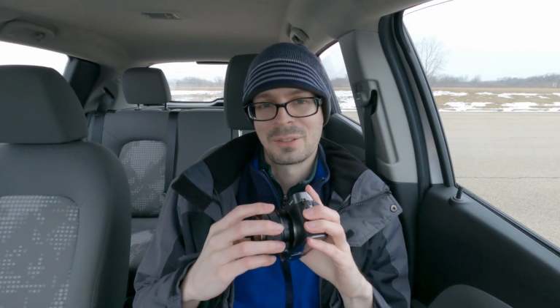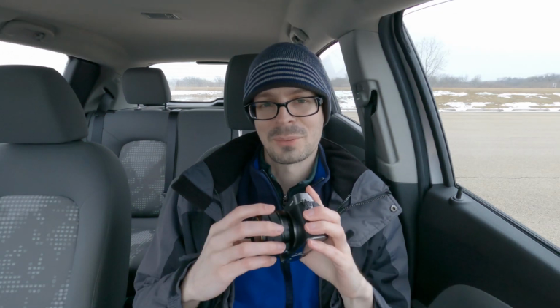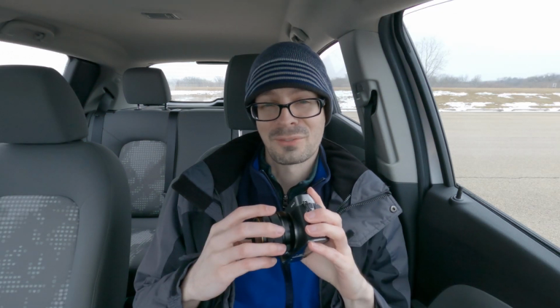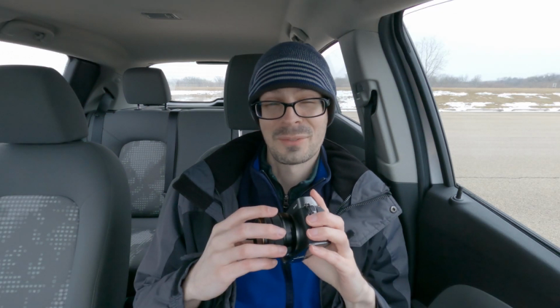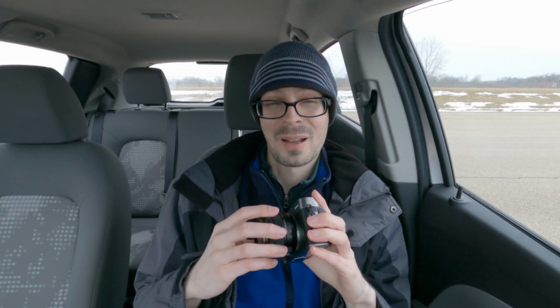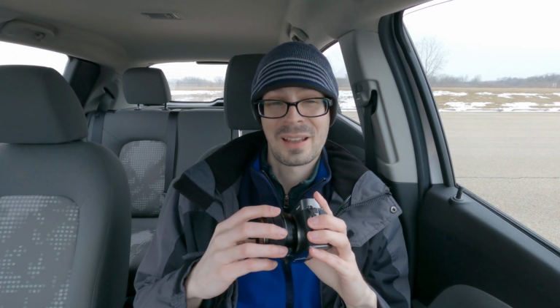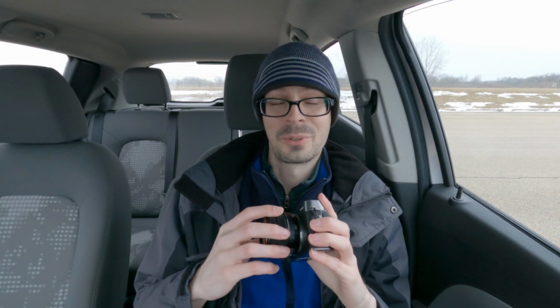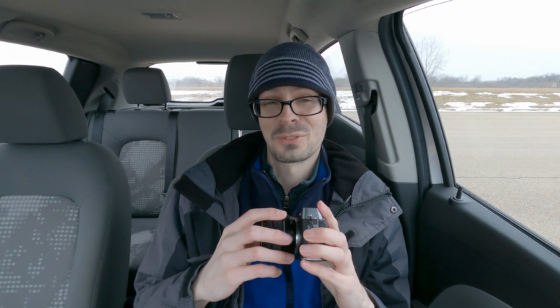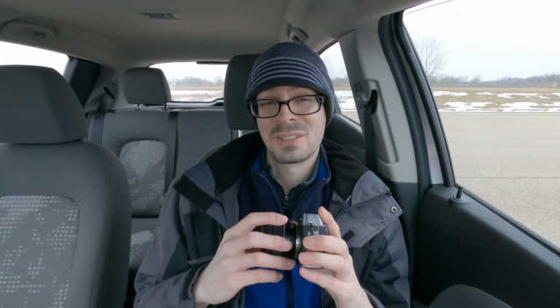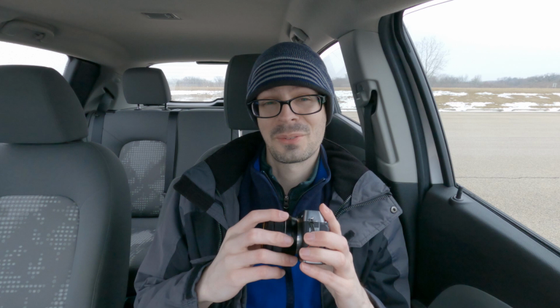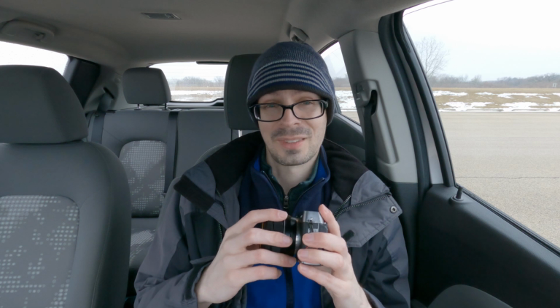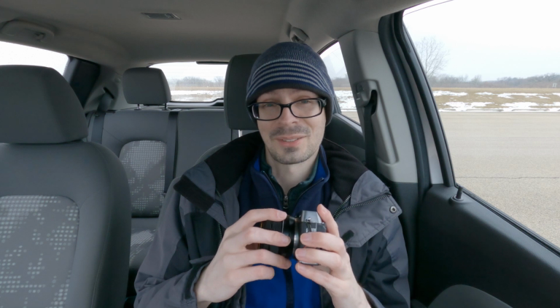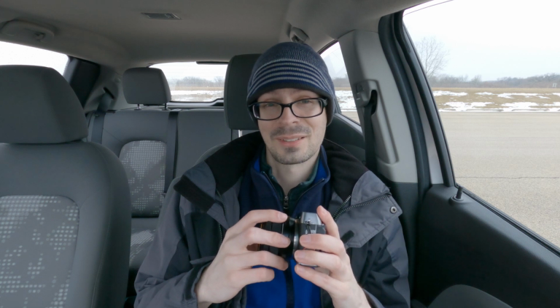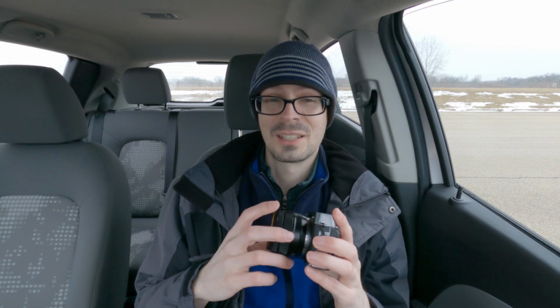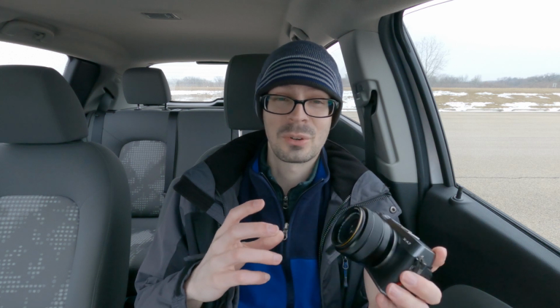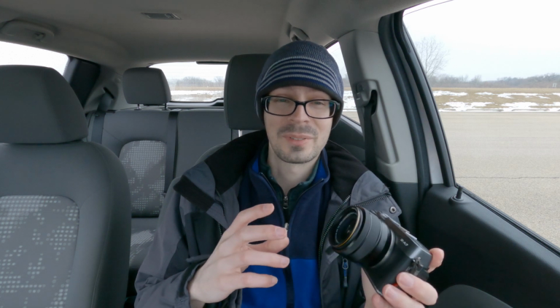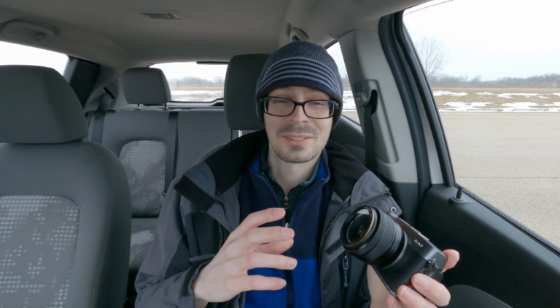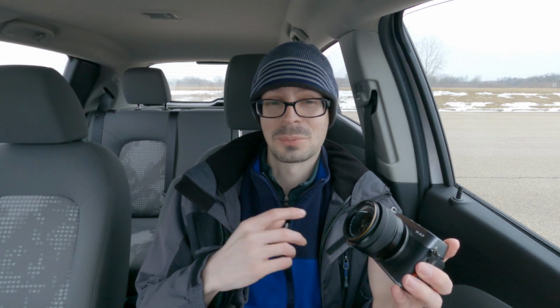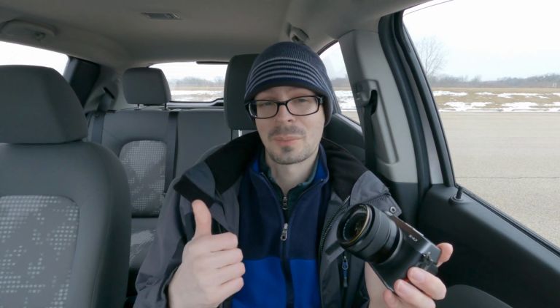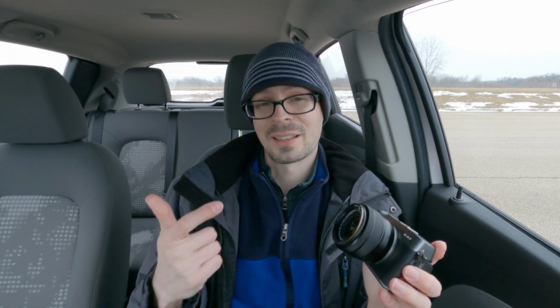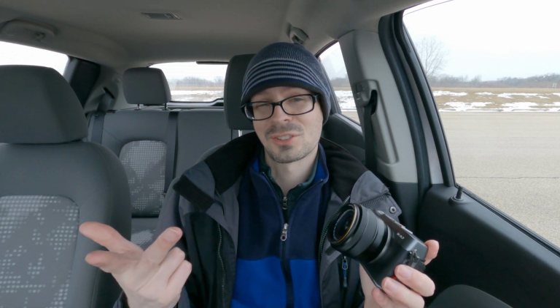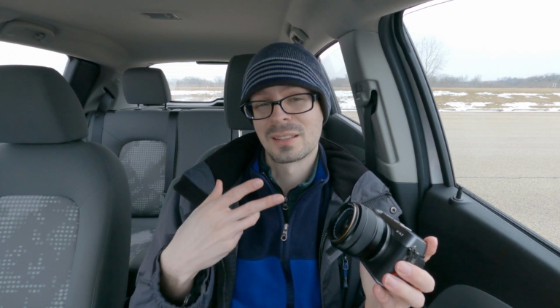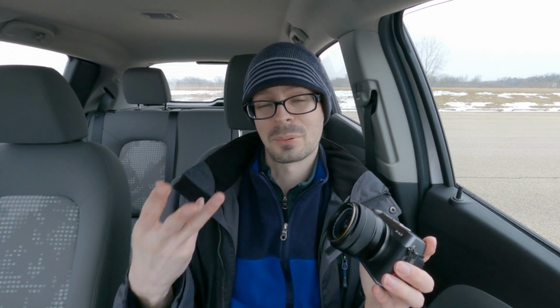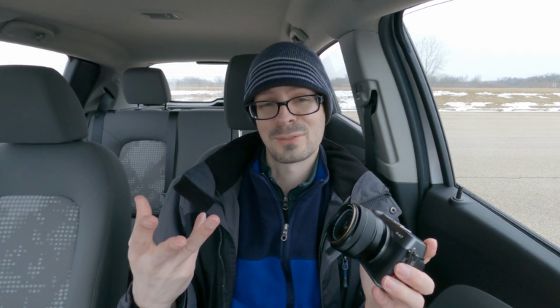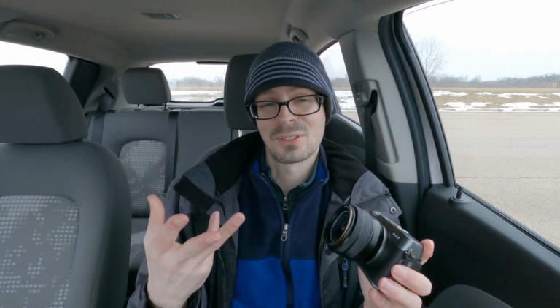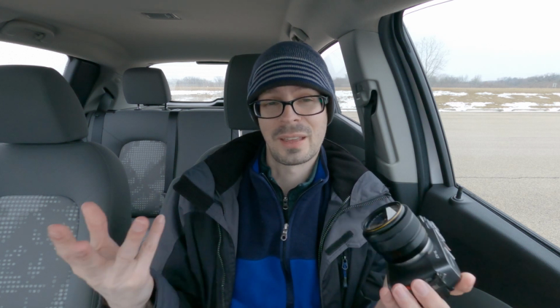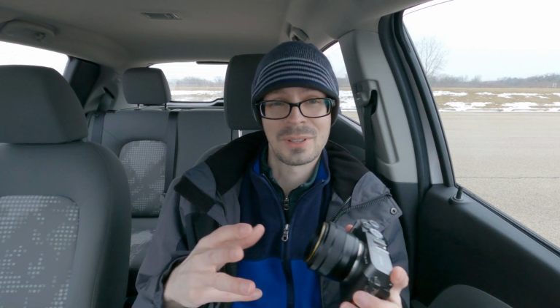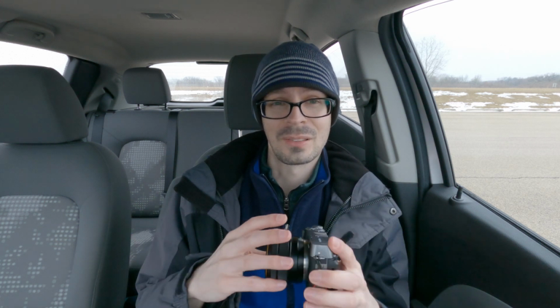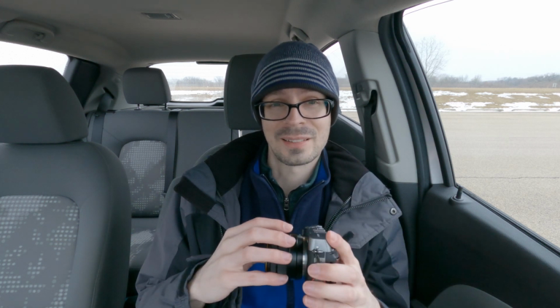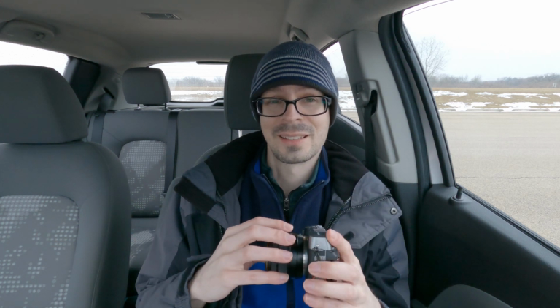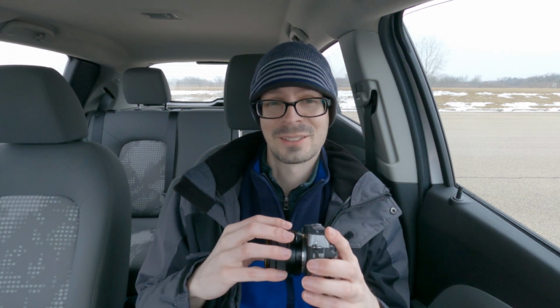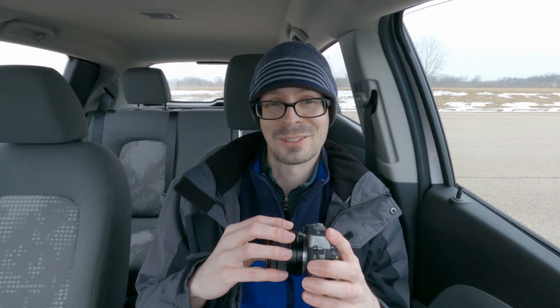Anyways, I'm Scott from Photography Banzai. I hope you enjoyed this video. If you did, please consider subscribing, liking, sharing, and using the applause feature — all that helps out a lot. See ya!